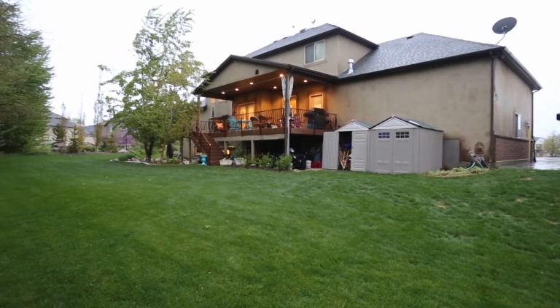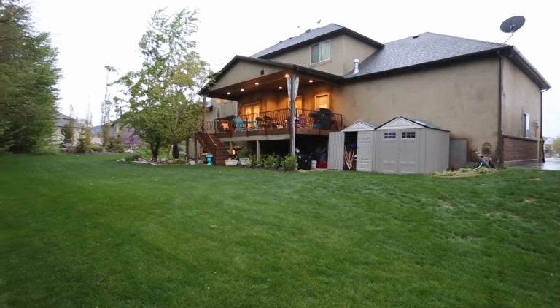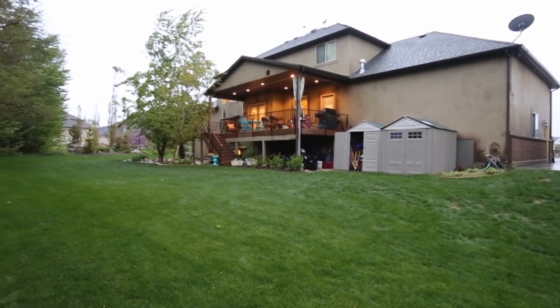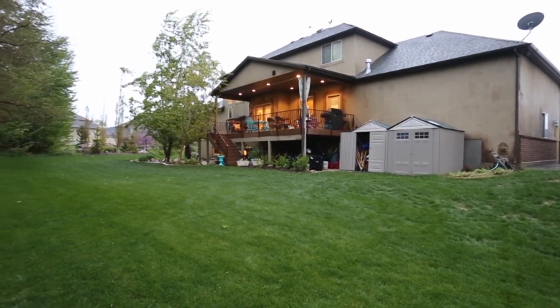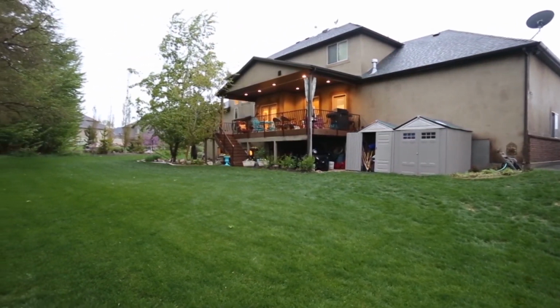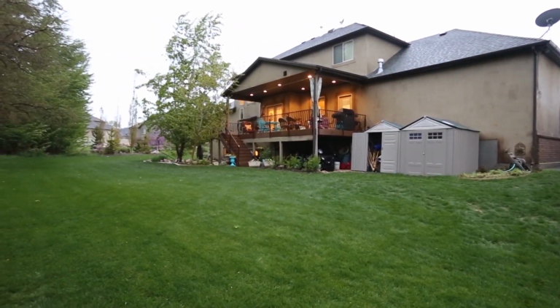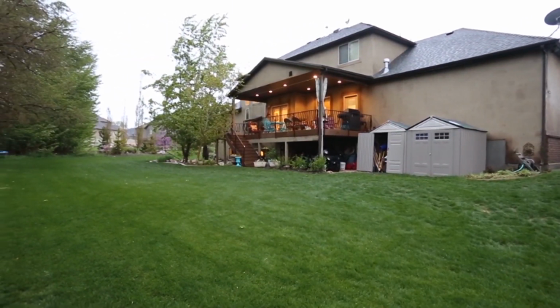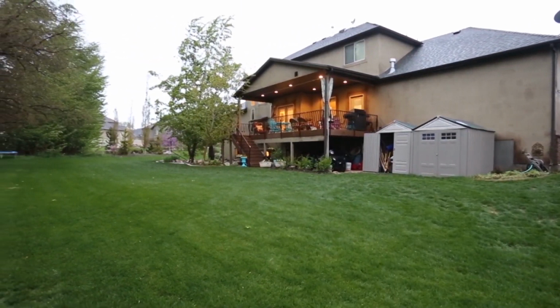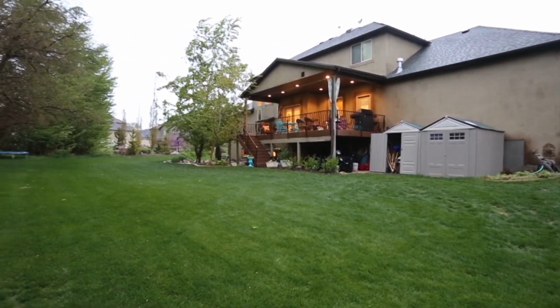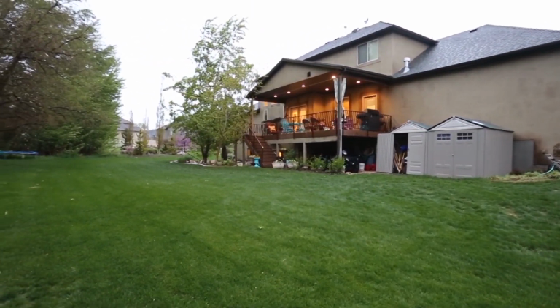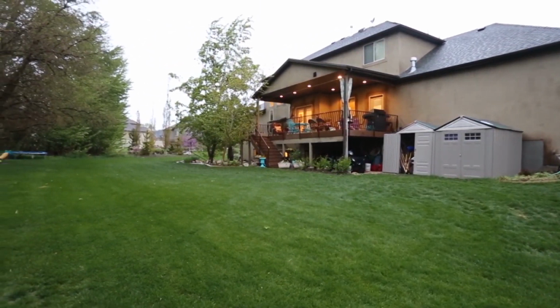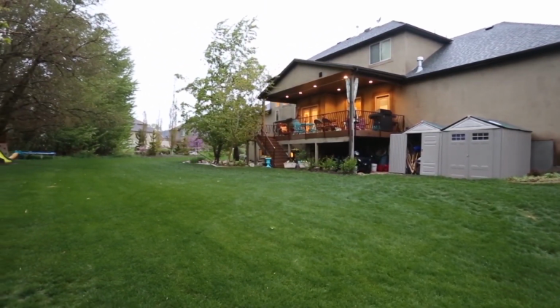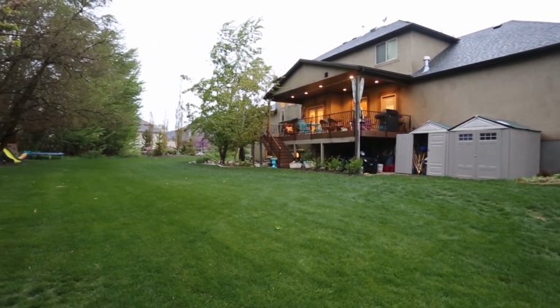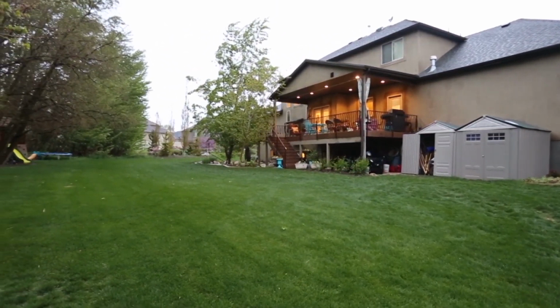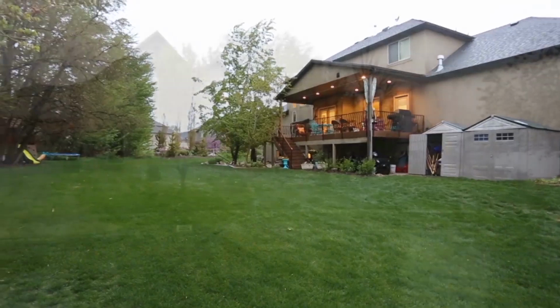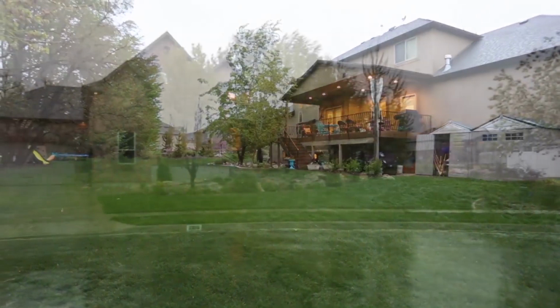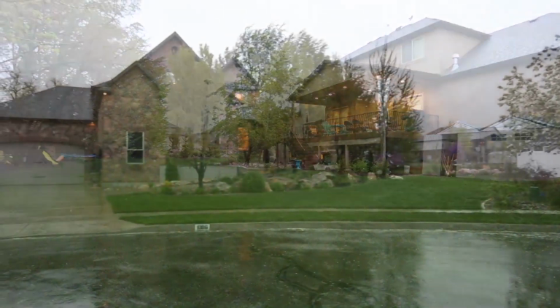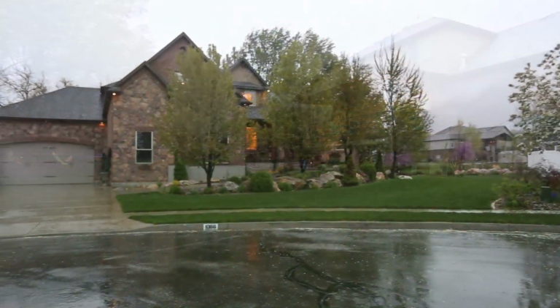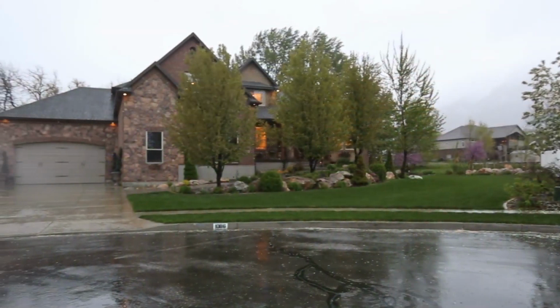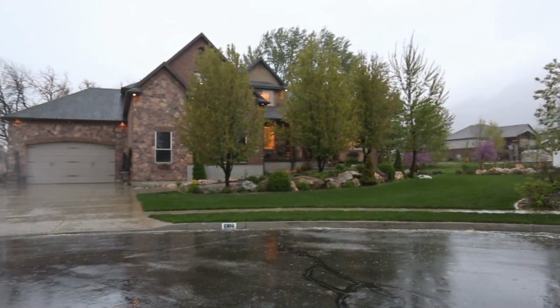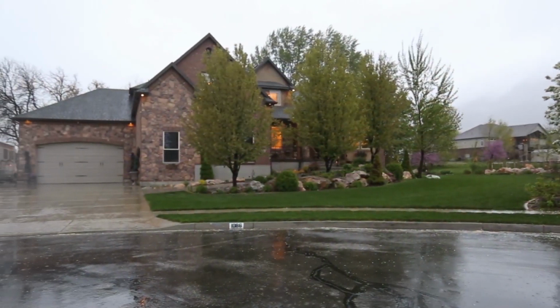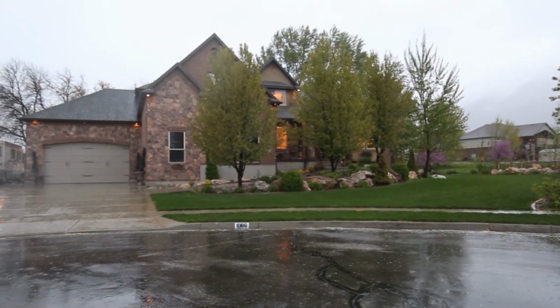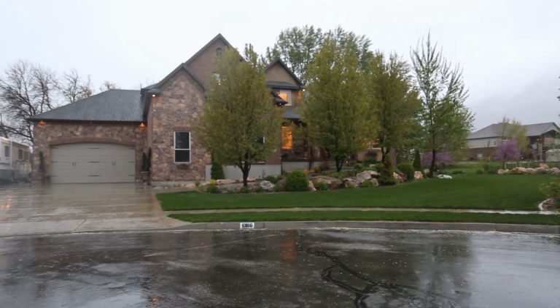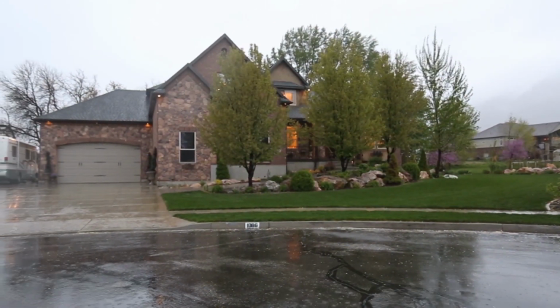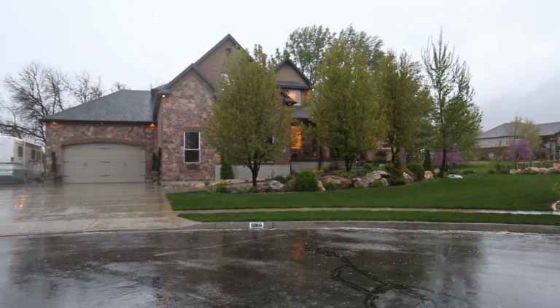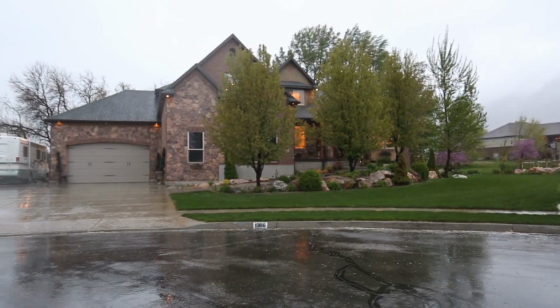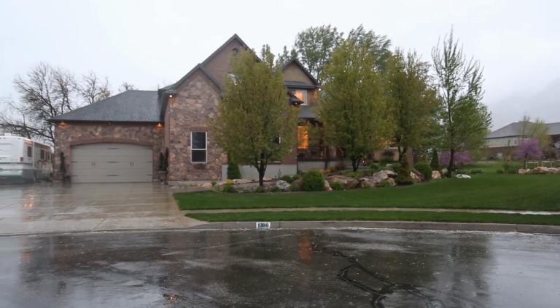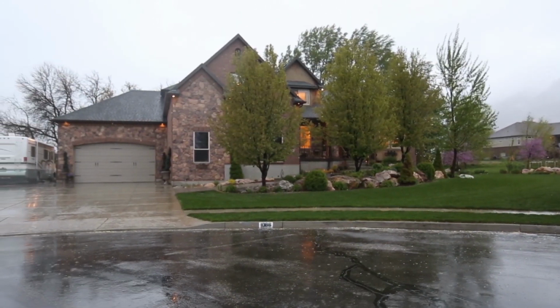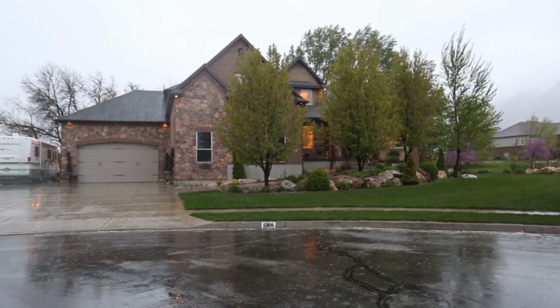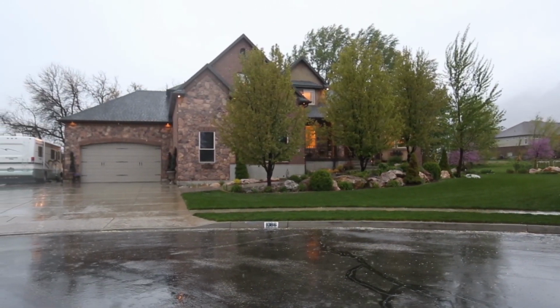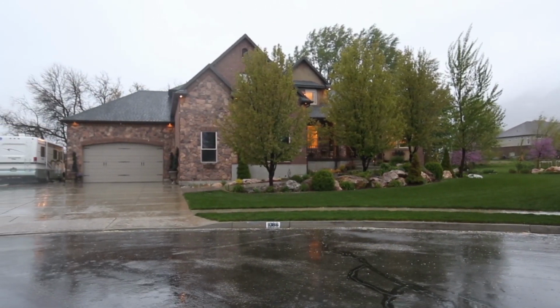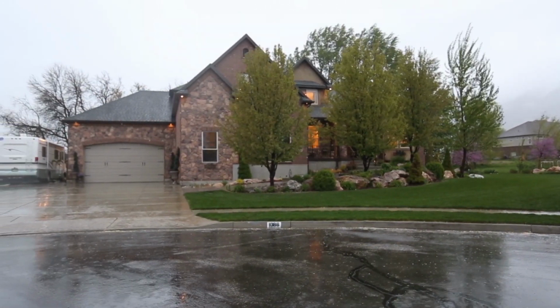Here's the backyard - as you can see, it's just laid out with big, huge, massive trees. Even though it's raining, this is beautiful.